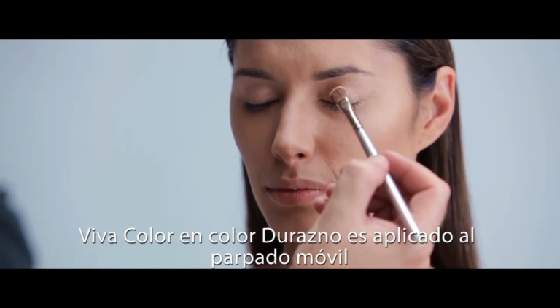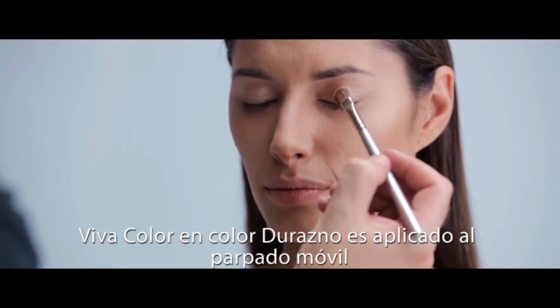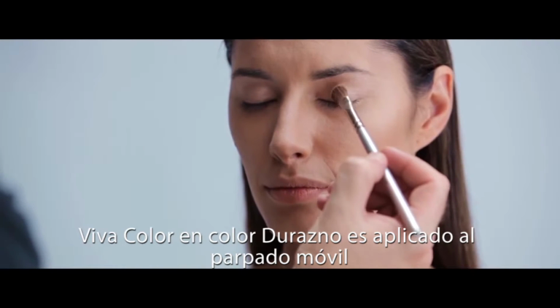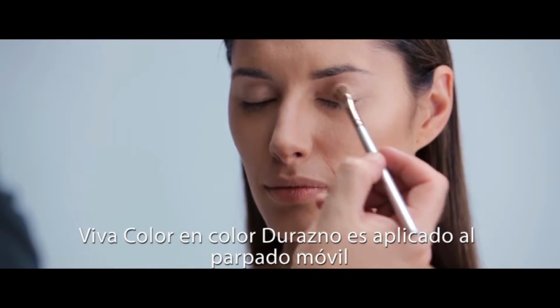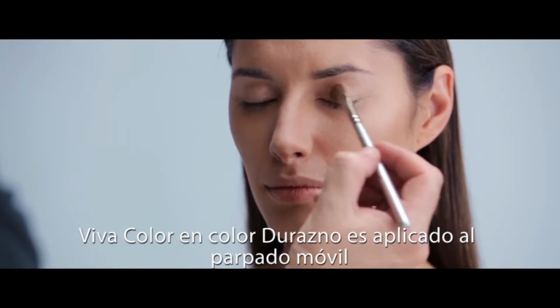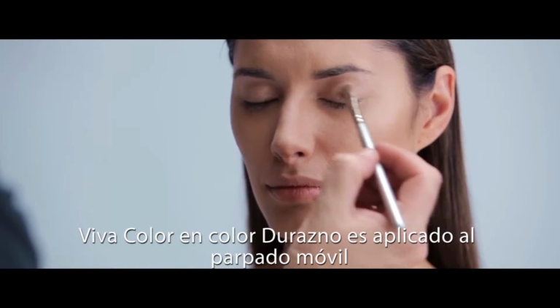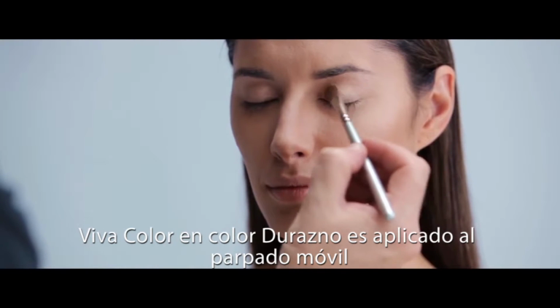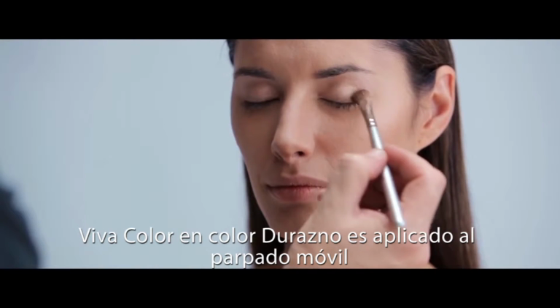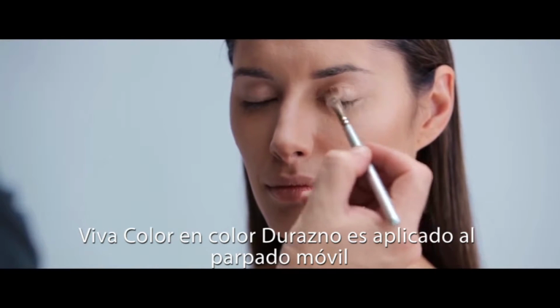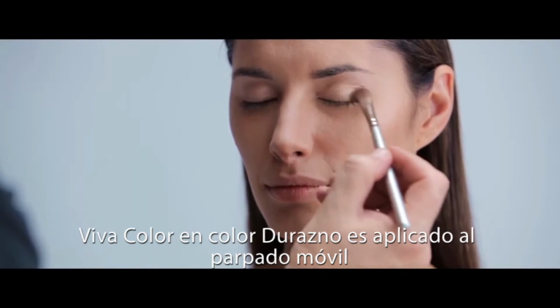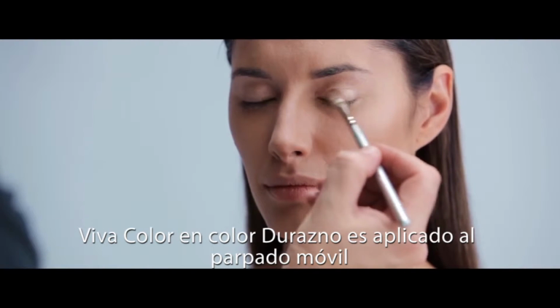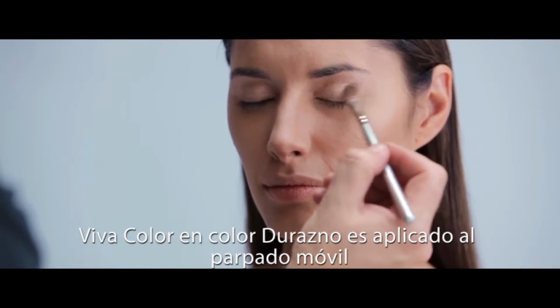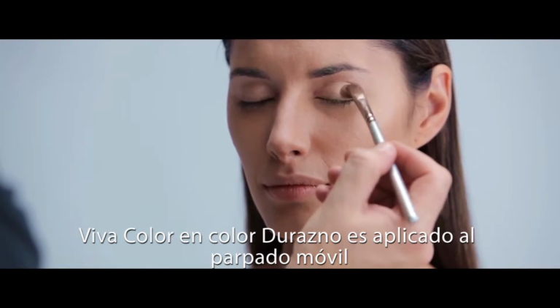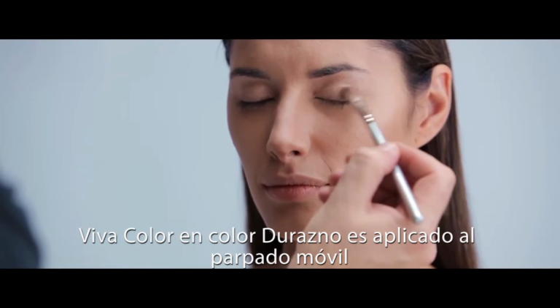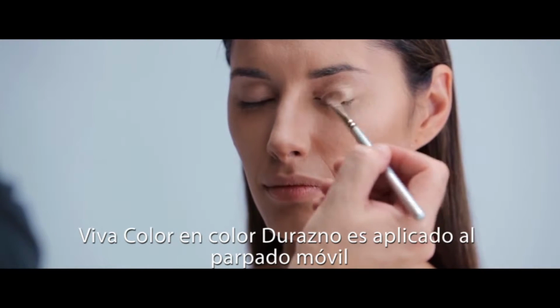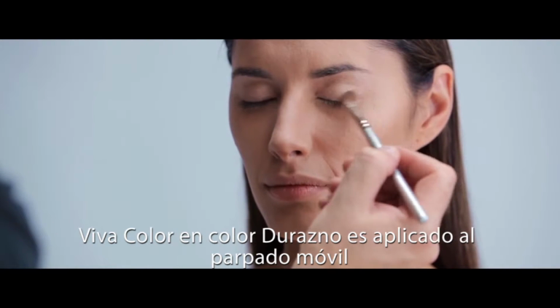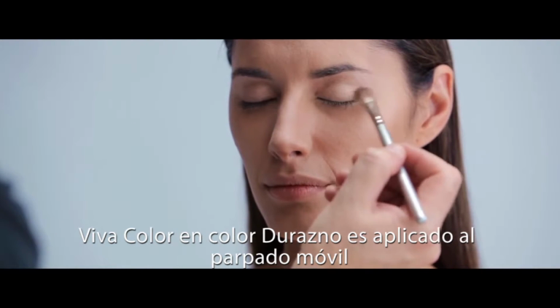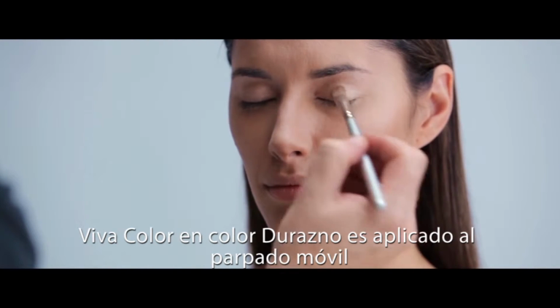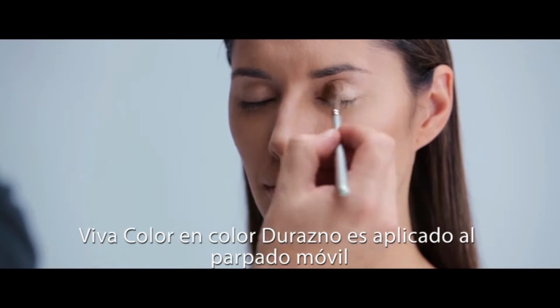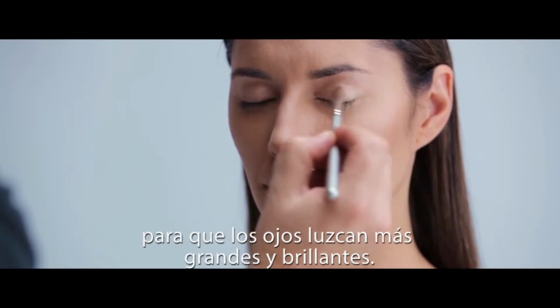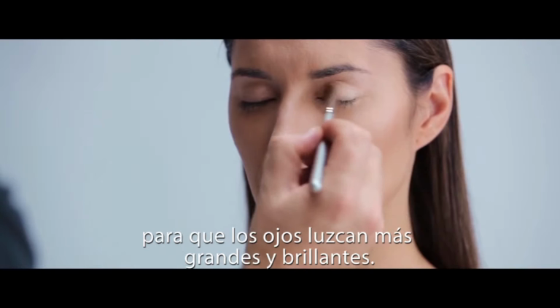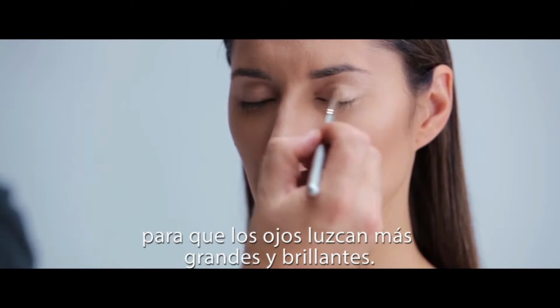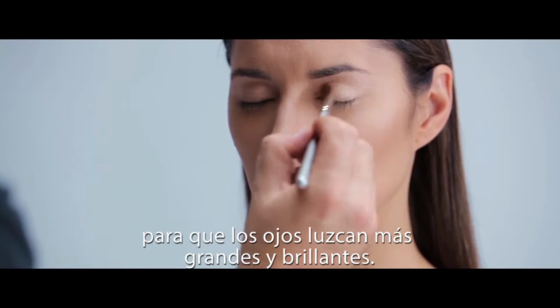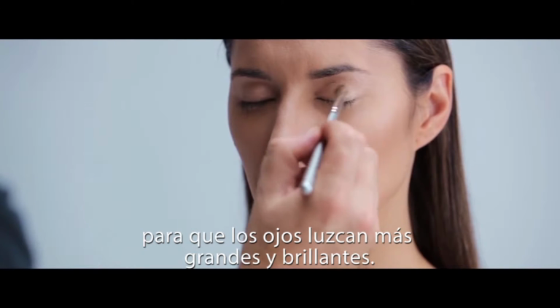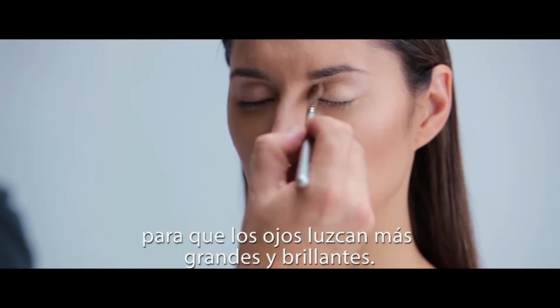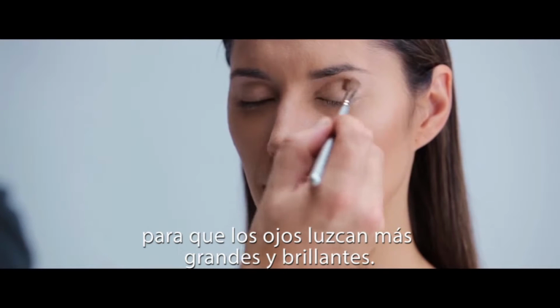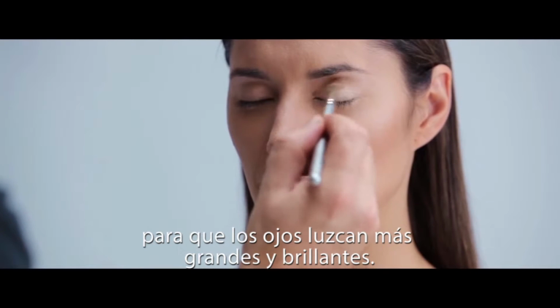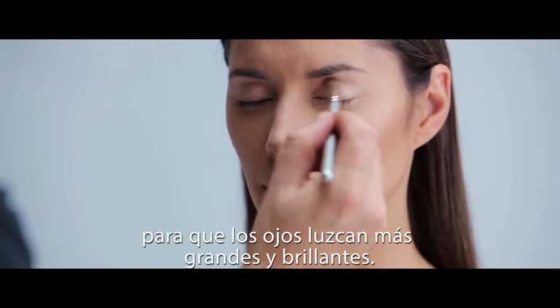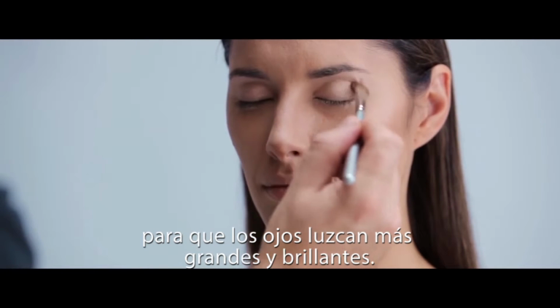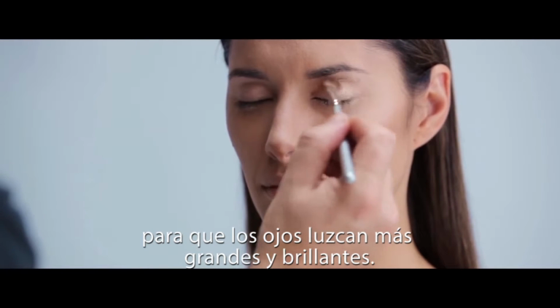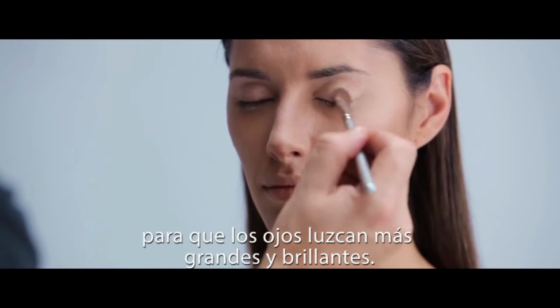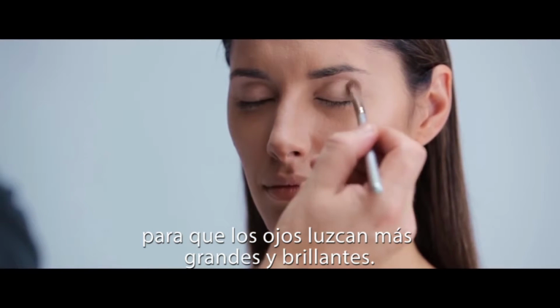Viva Color in Peach is applied to the mobile part of the eye to make the eyes appear brighter and larger.